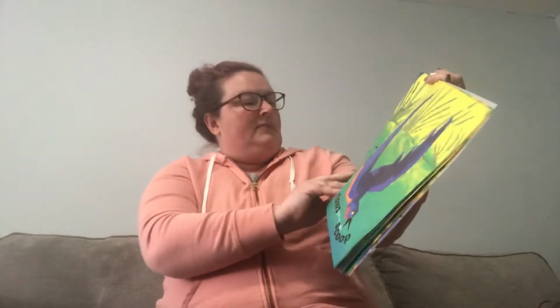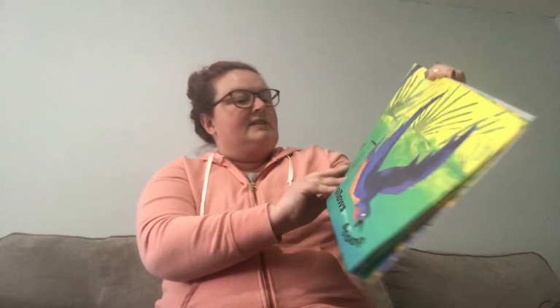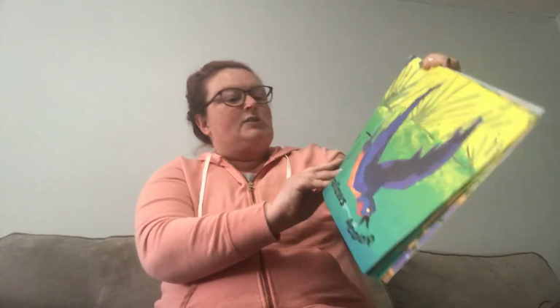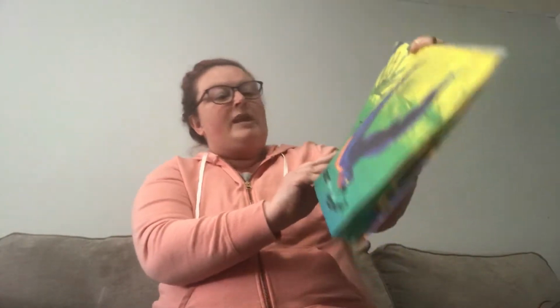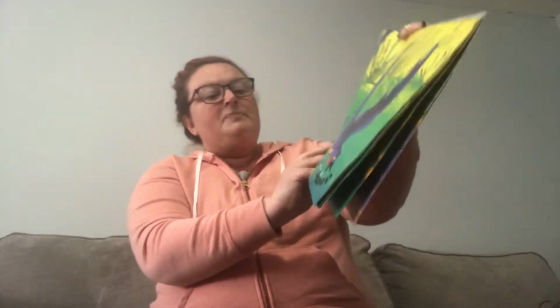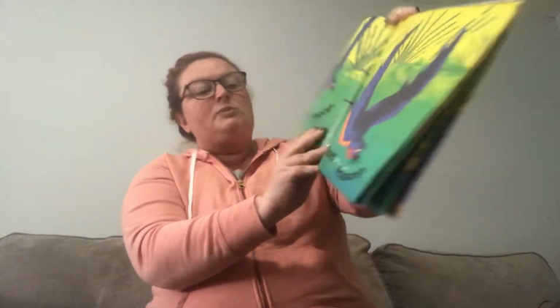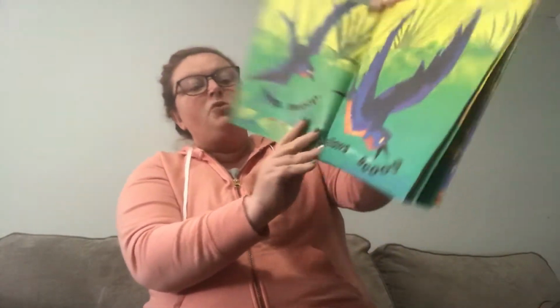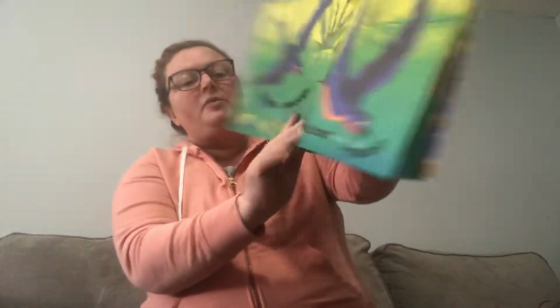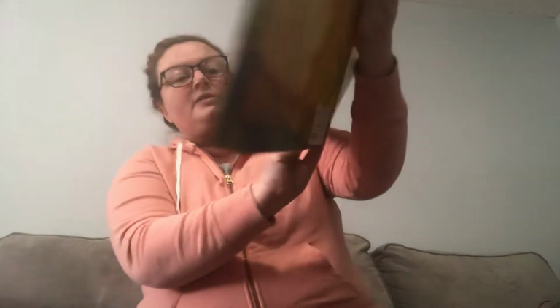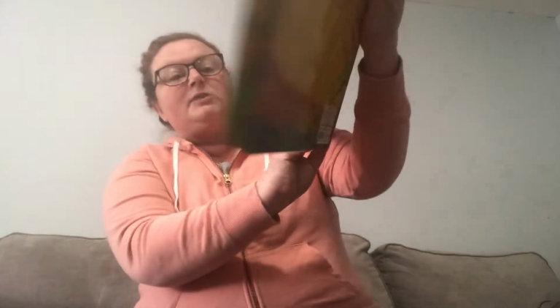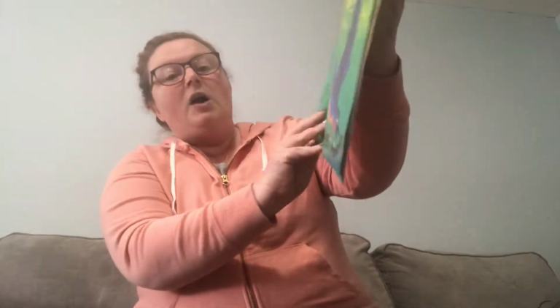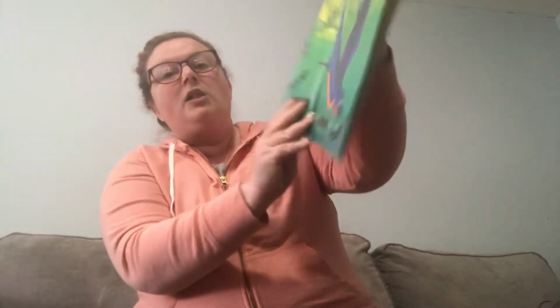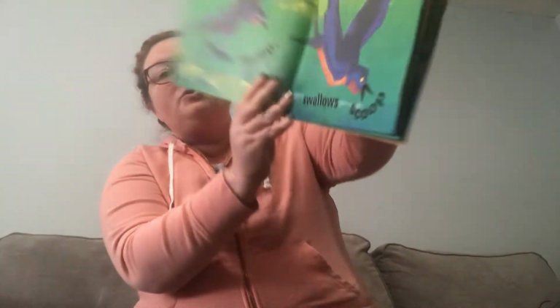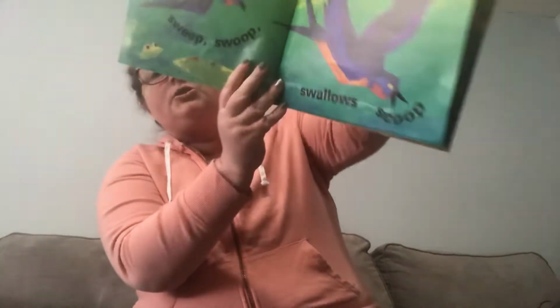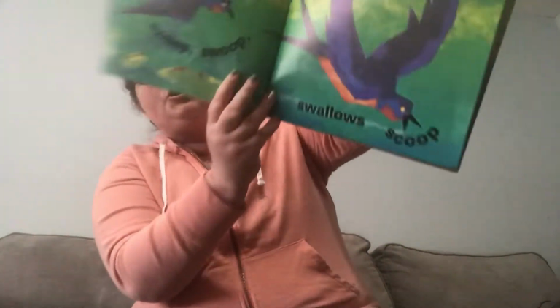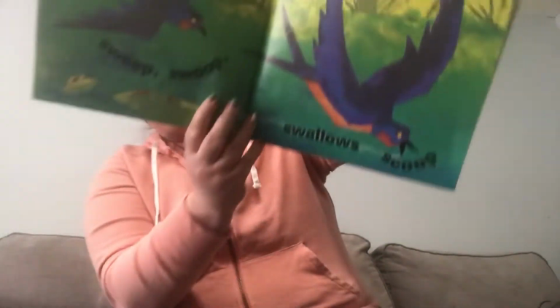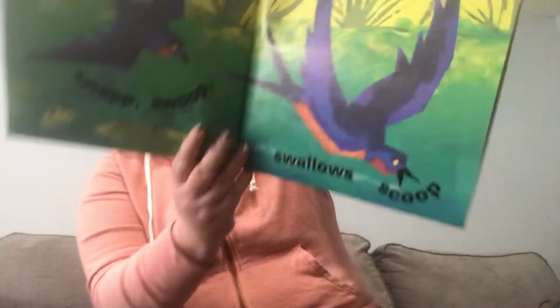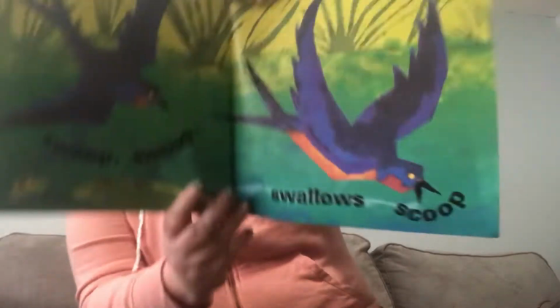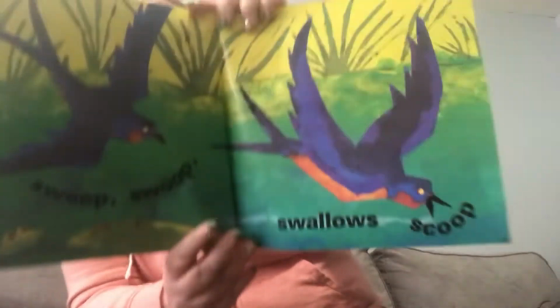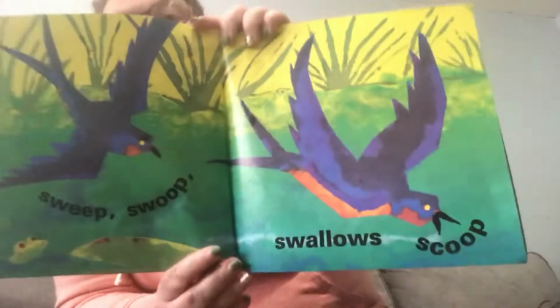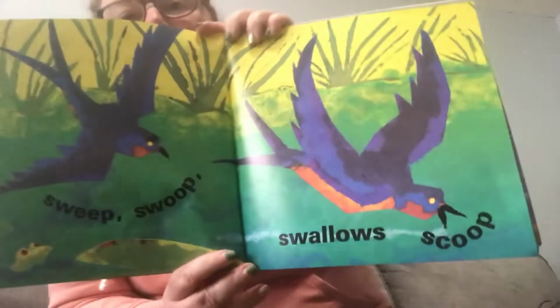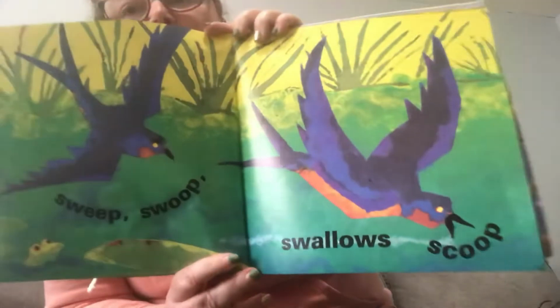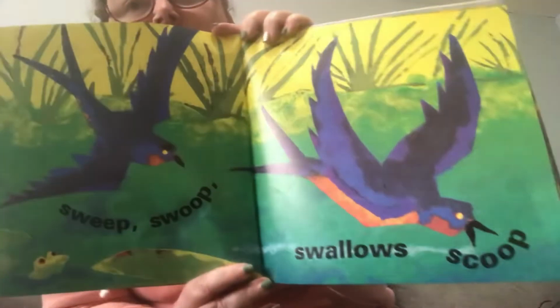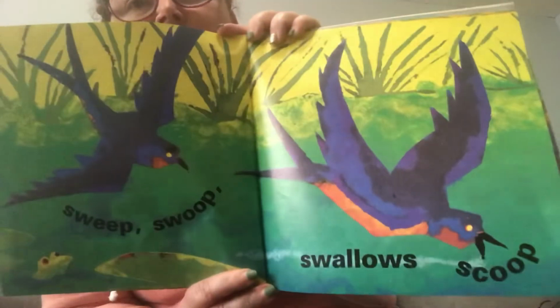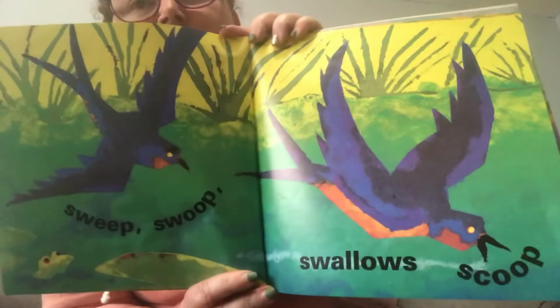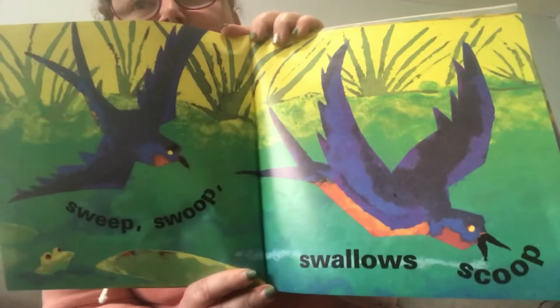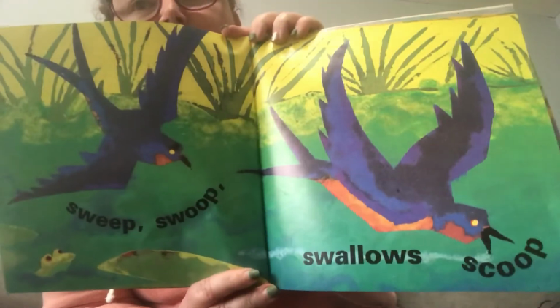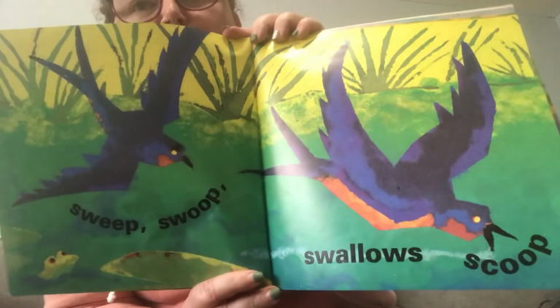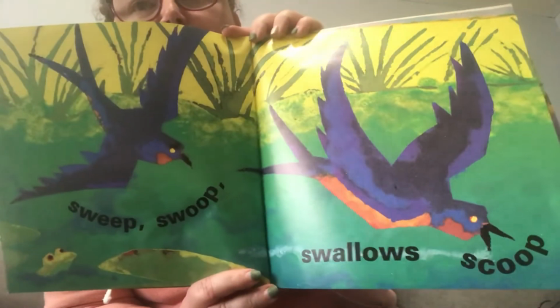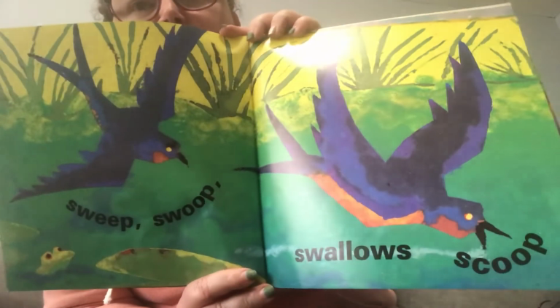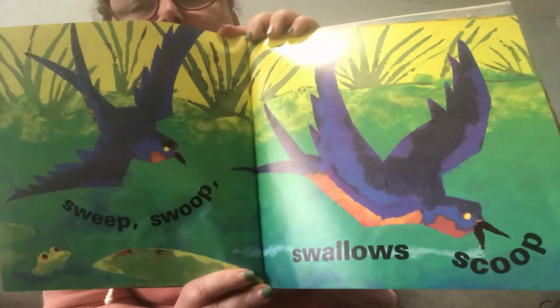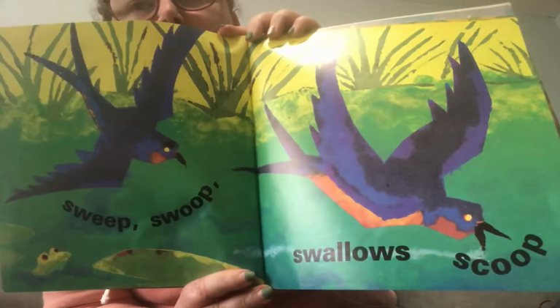Sweep, swoop, swoop, swoop. Swallow, swoop. Swoosh, swoosh.